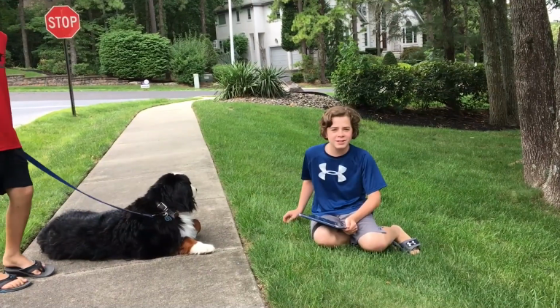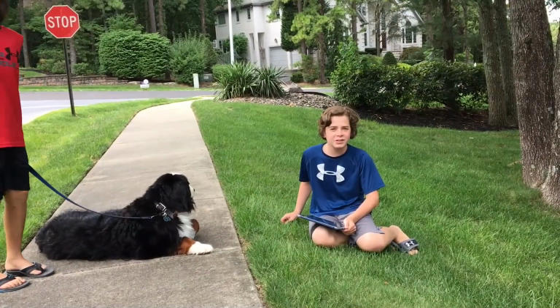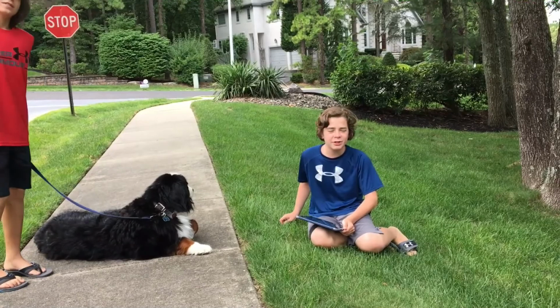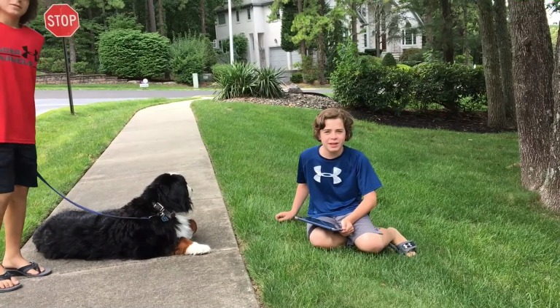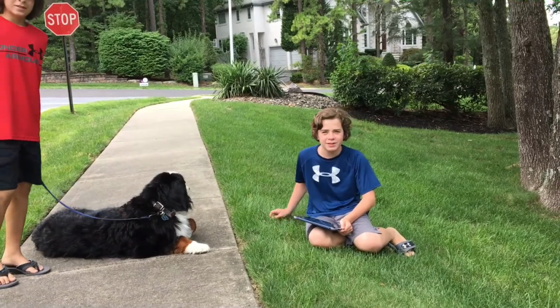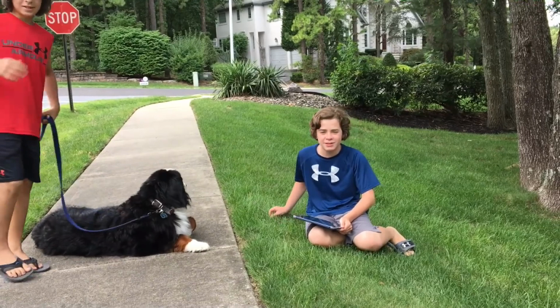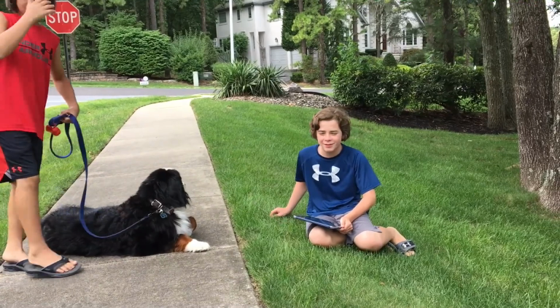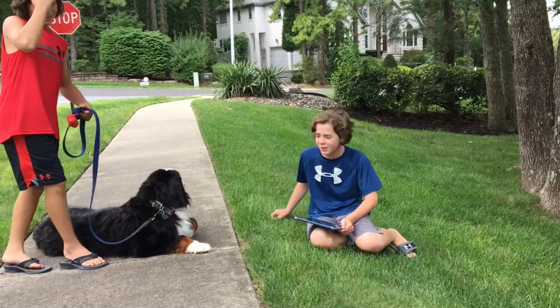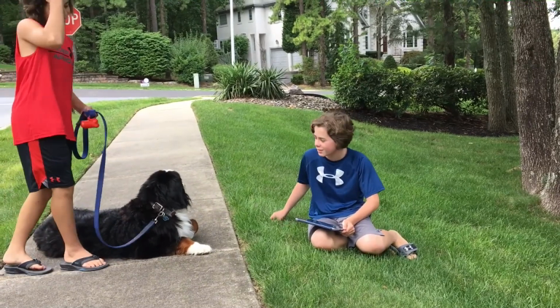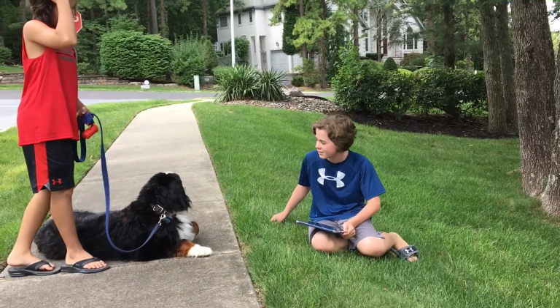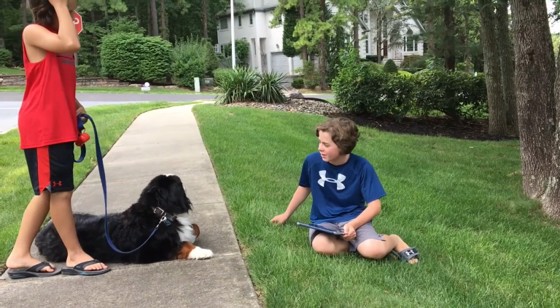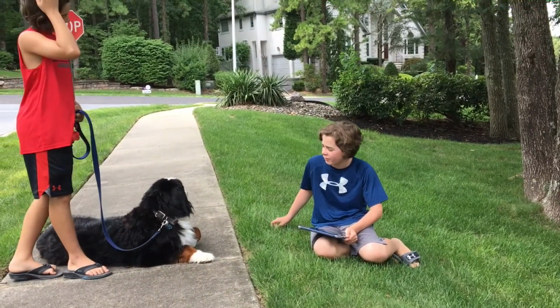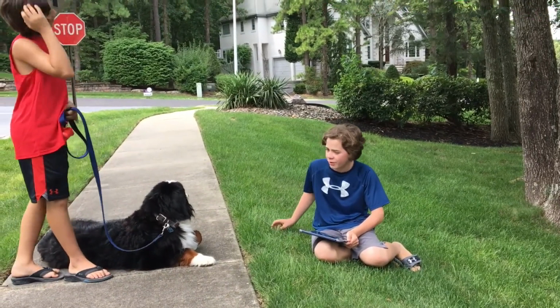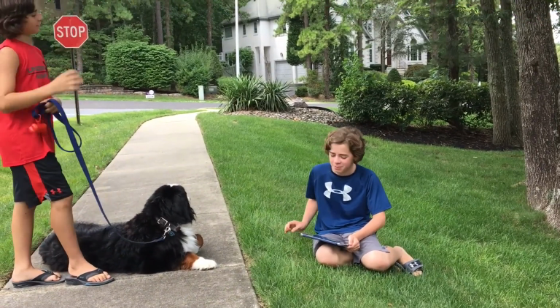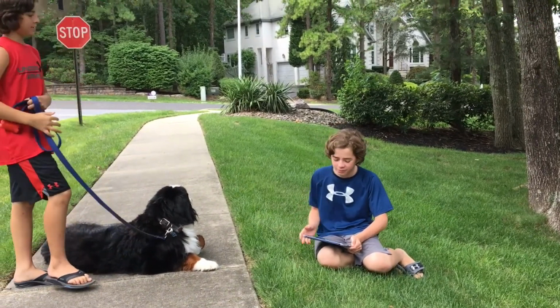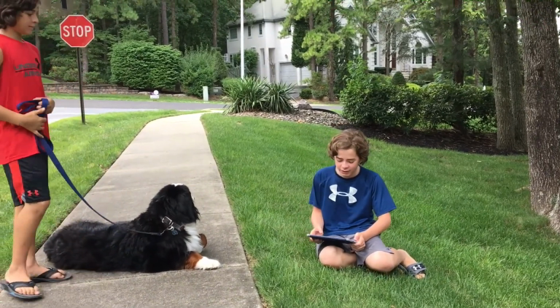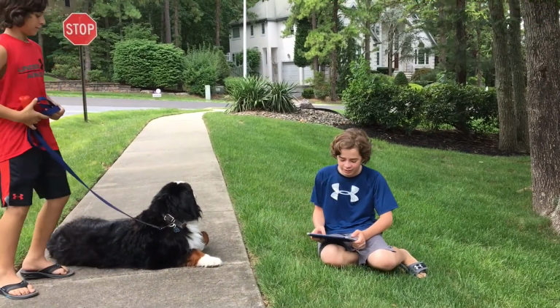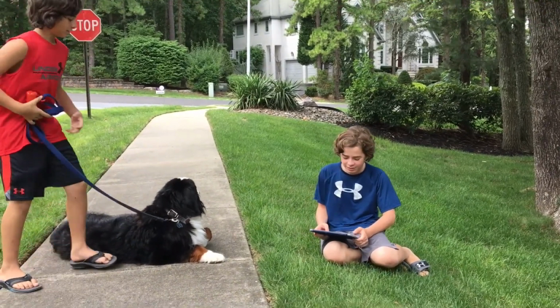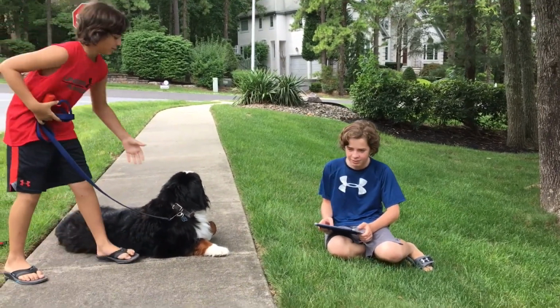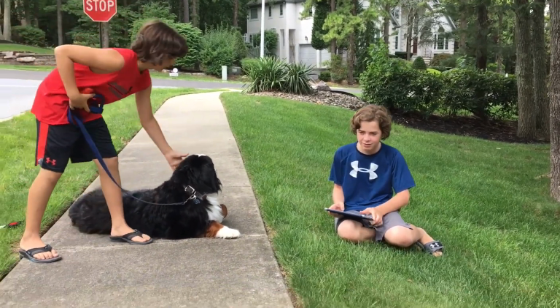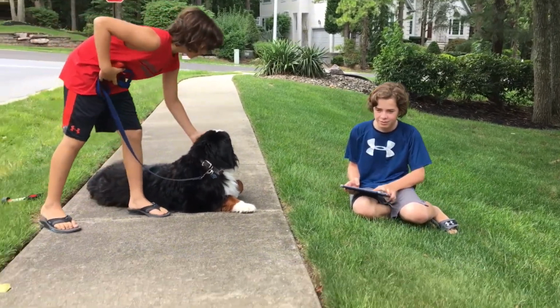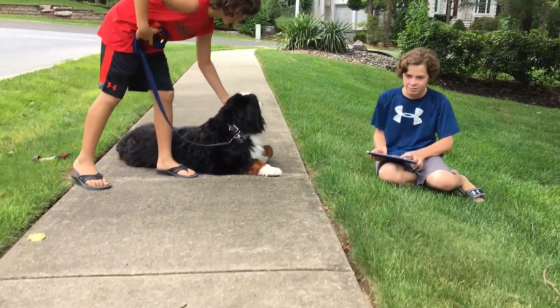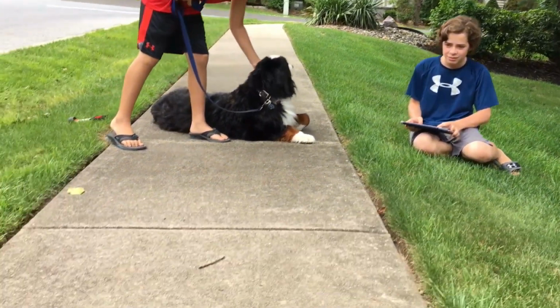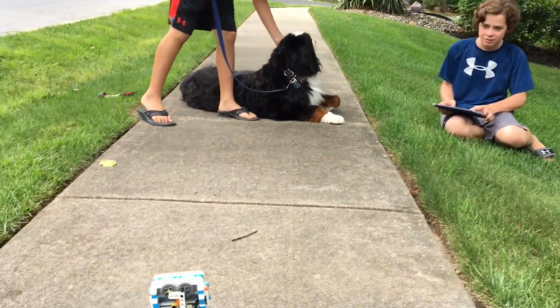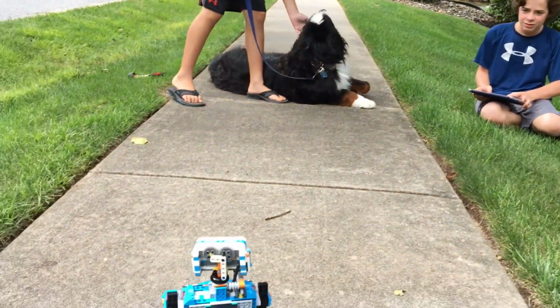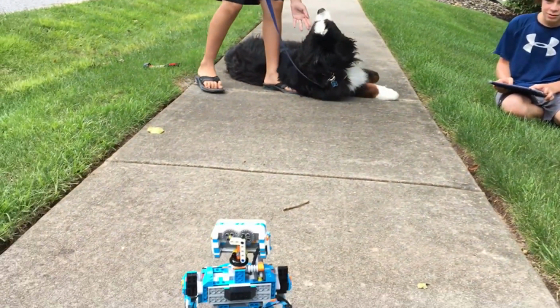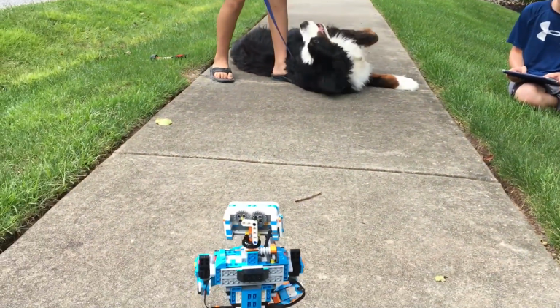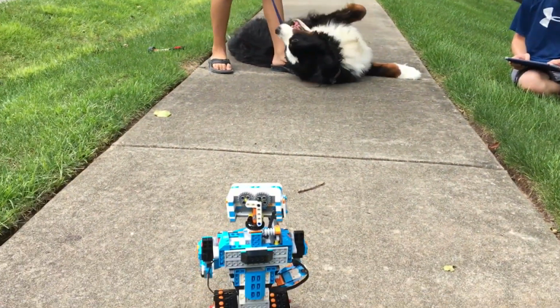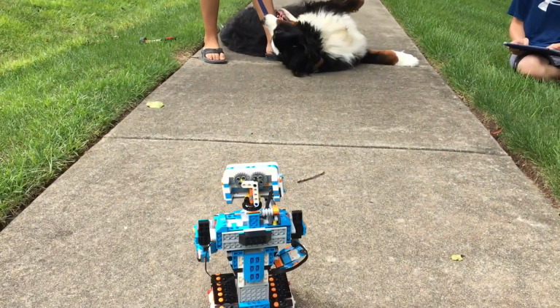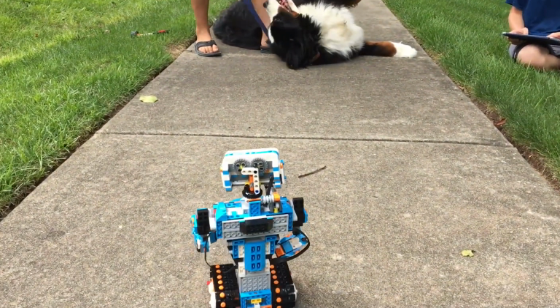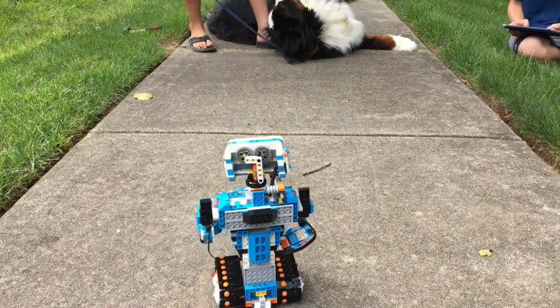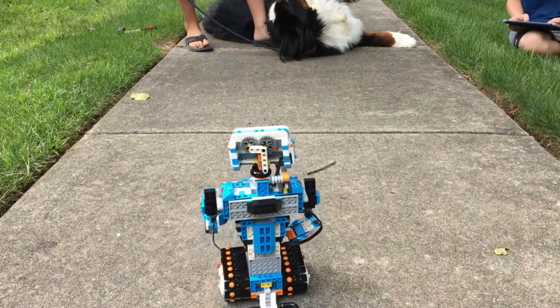This is the chip test. Let's see if he gets scared of him or if he likes it. Chip, let's go.